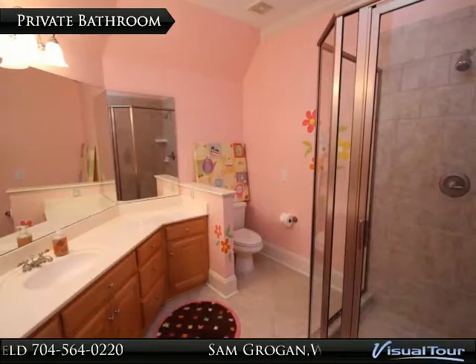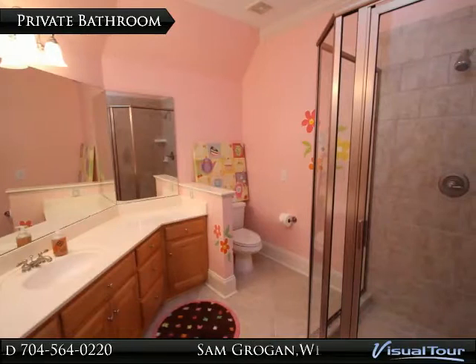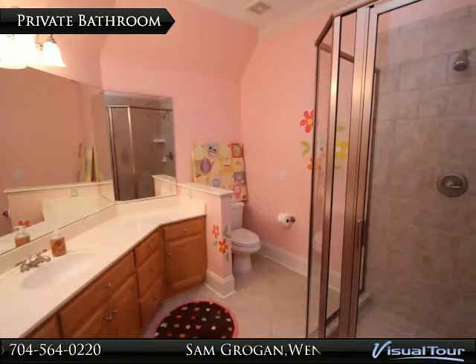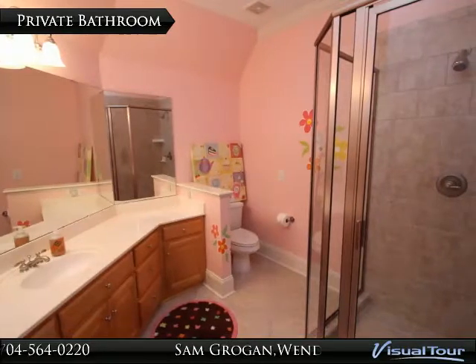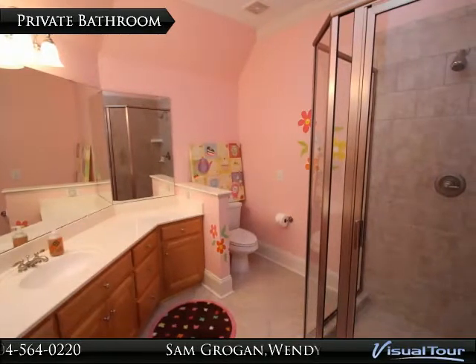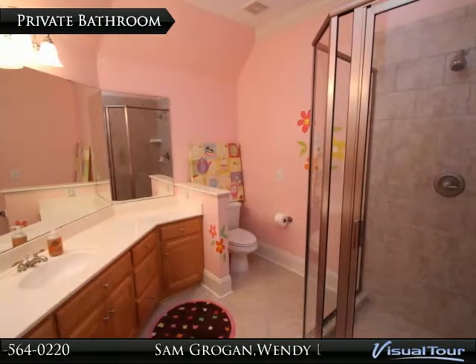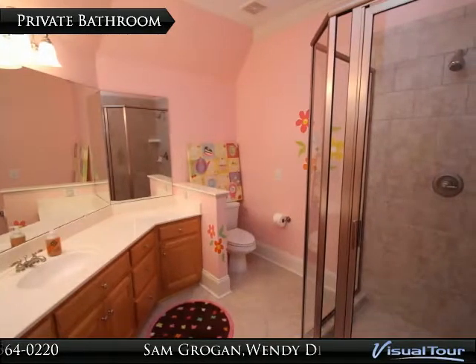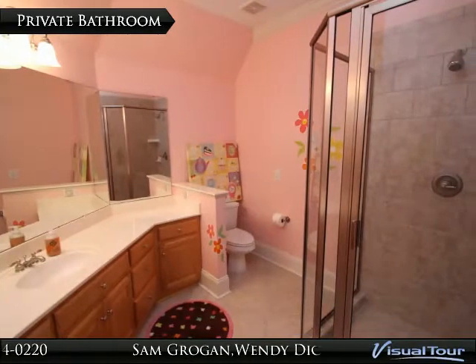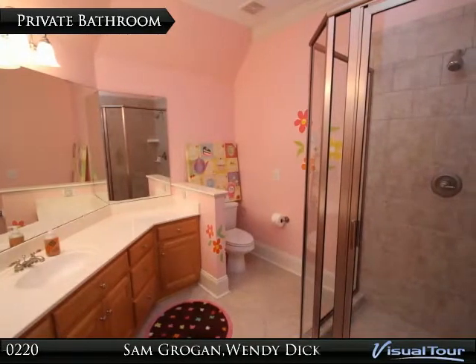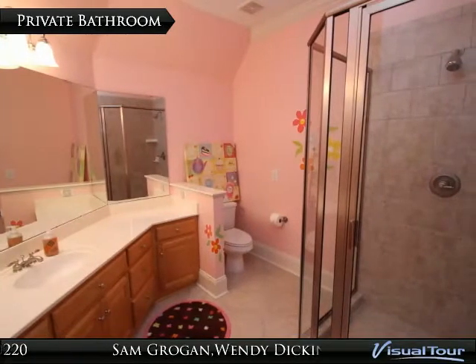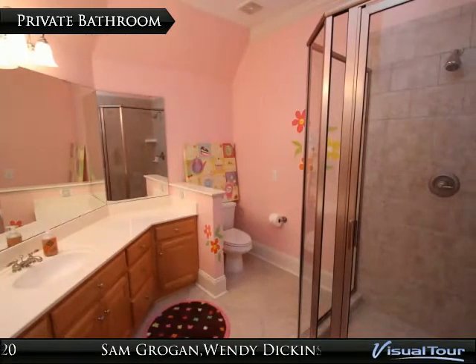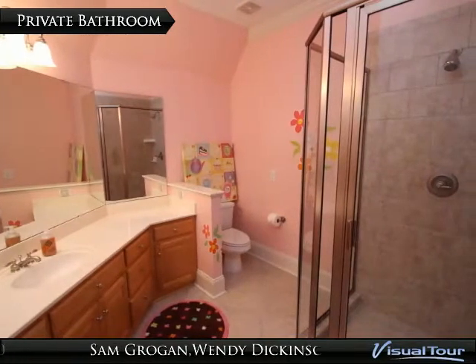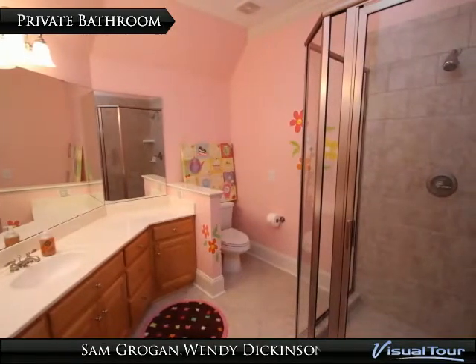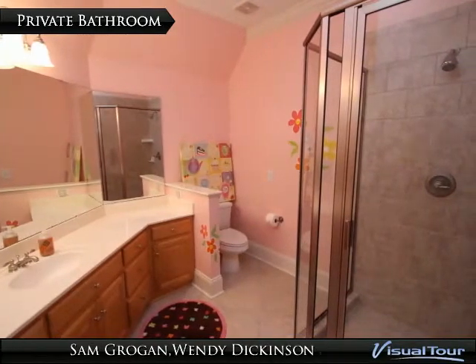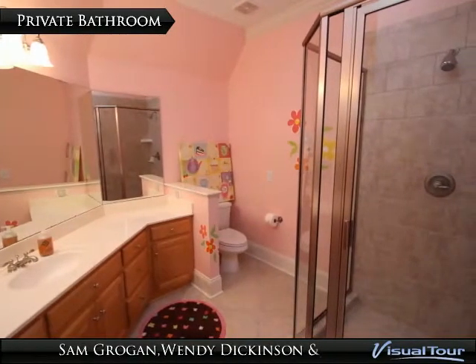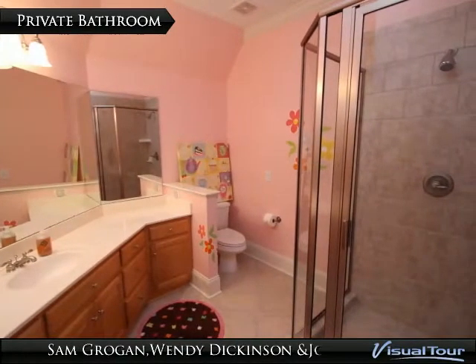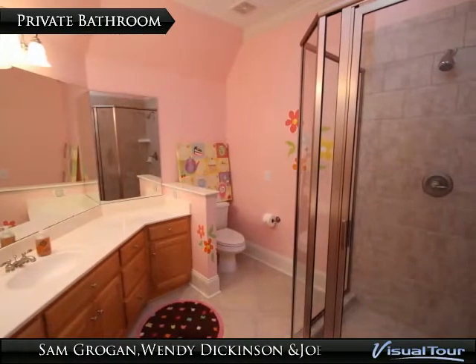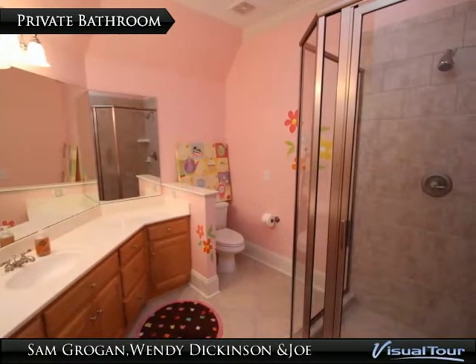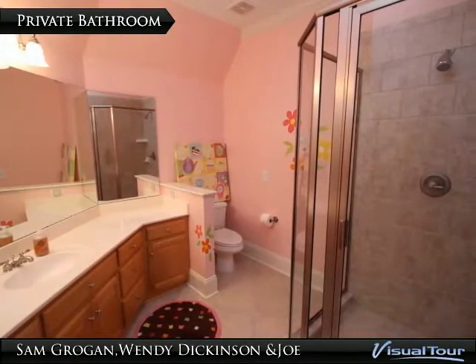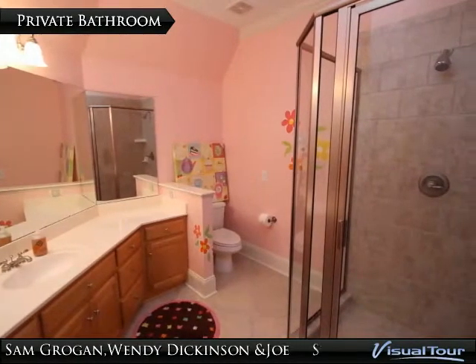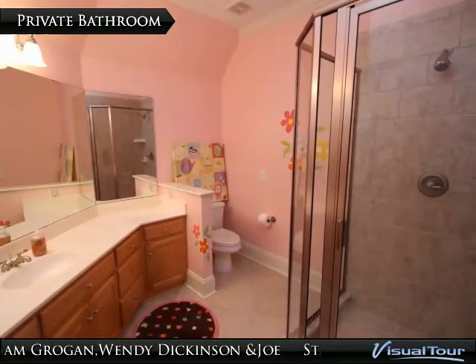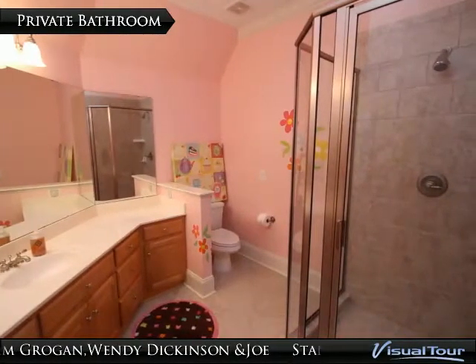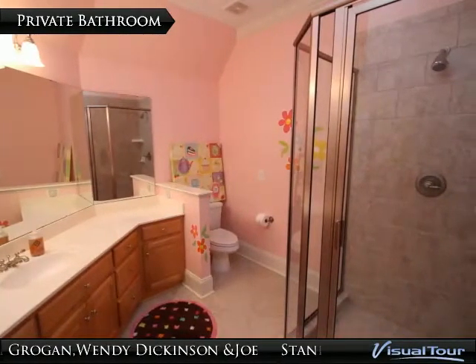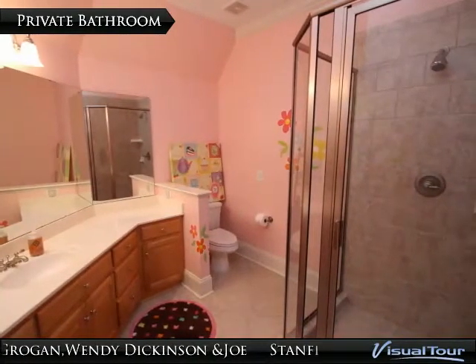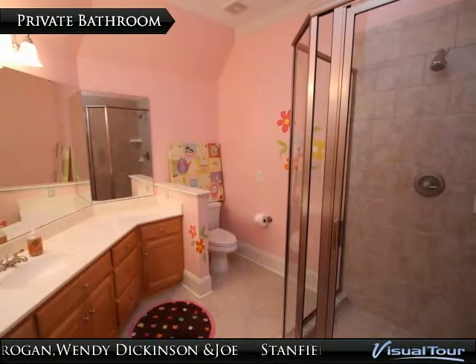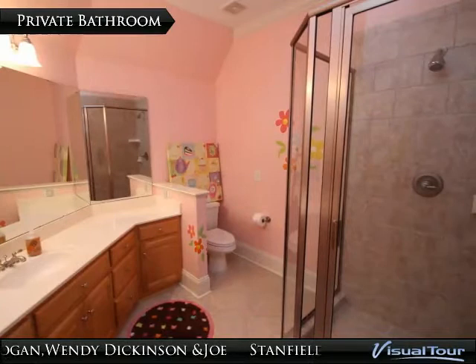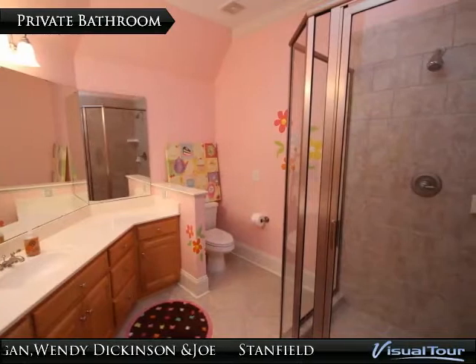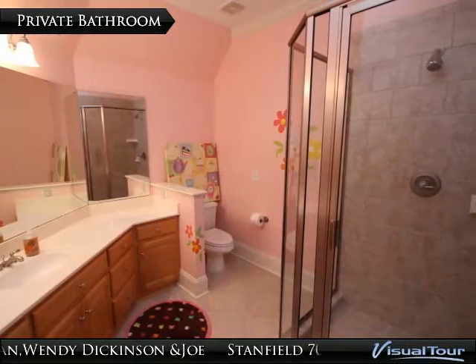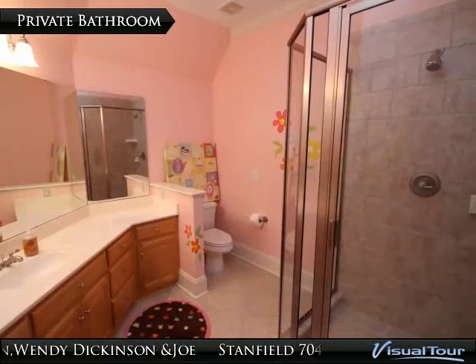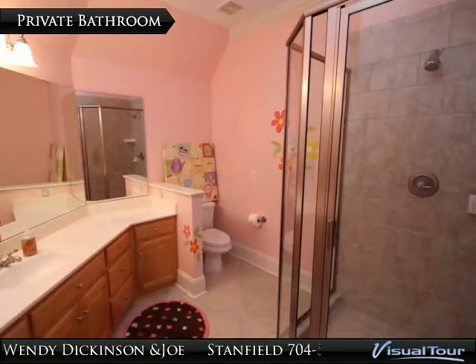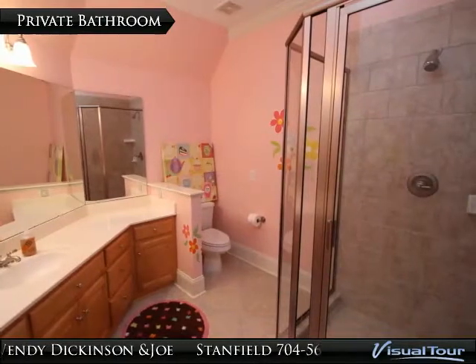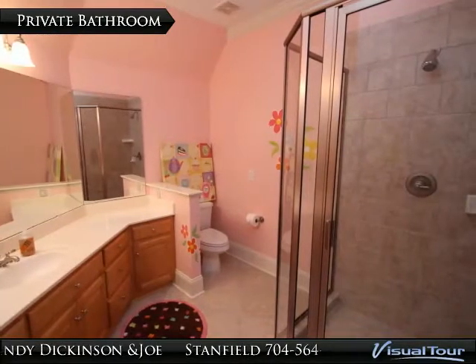This private suite features a bathroom with tile flooring, a tile shower, crown molding, and vanity.